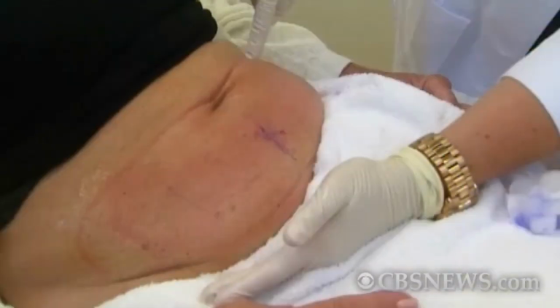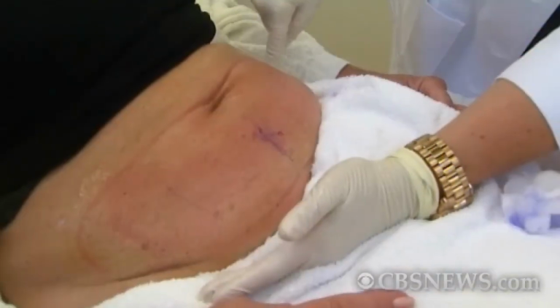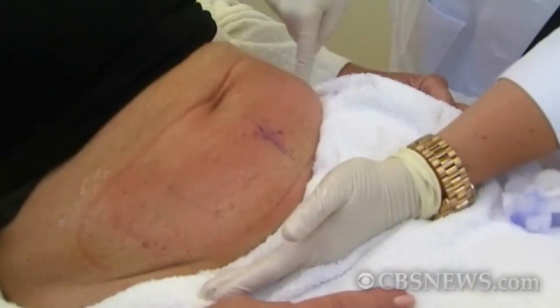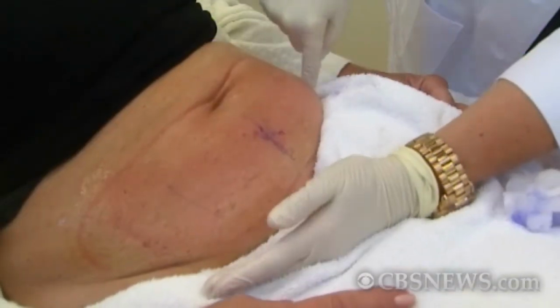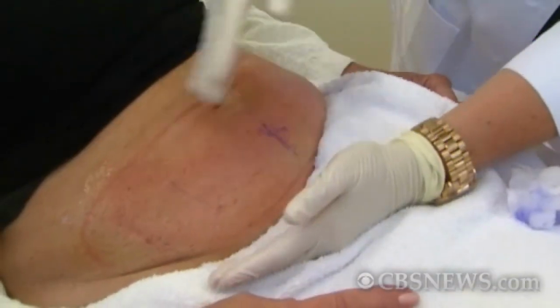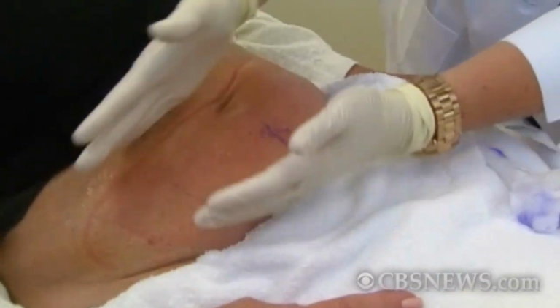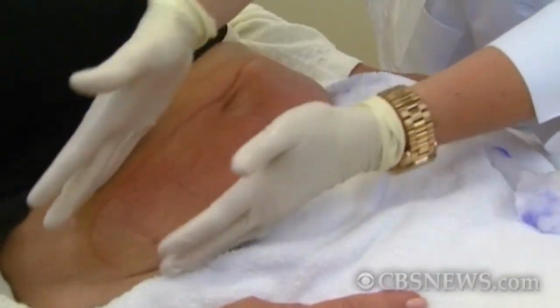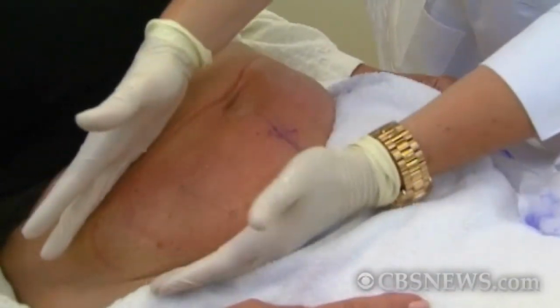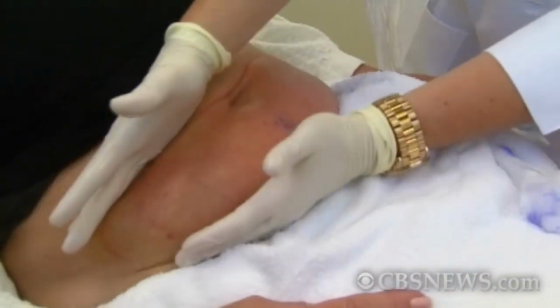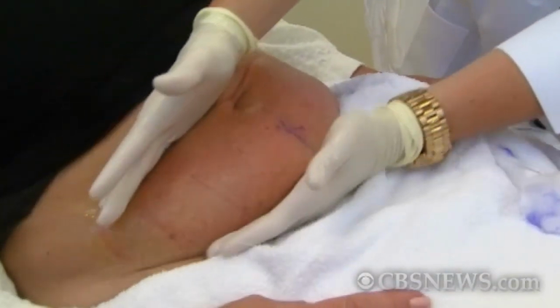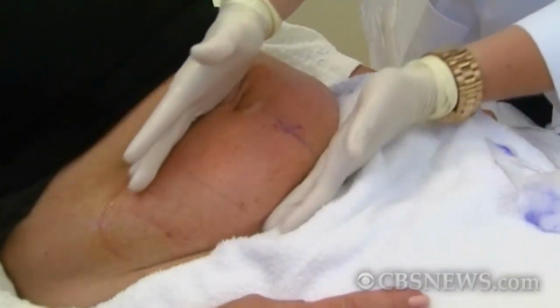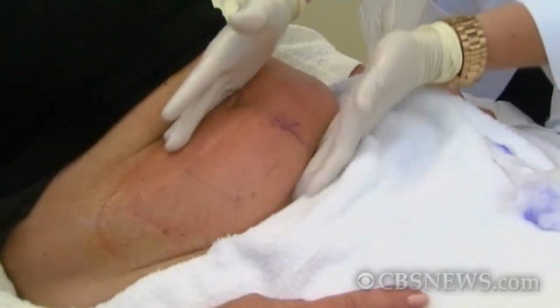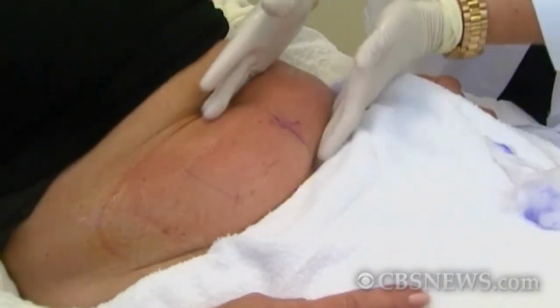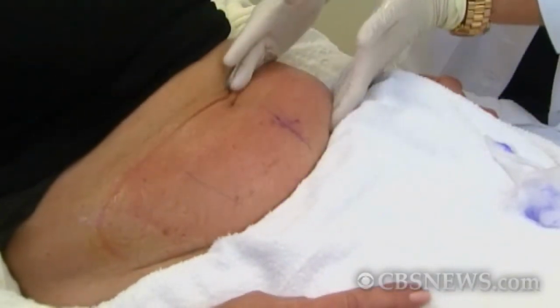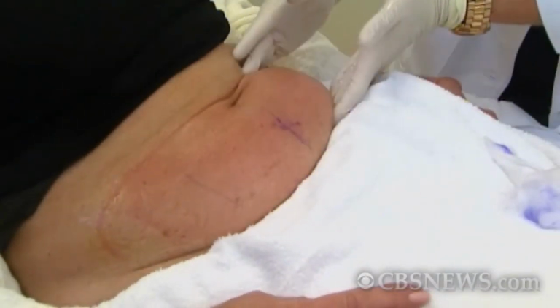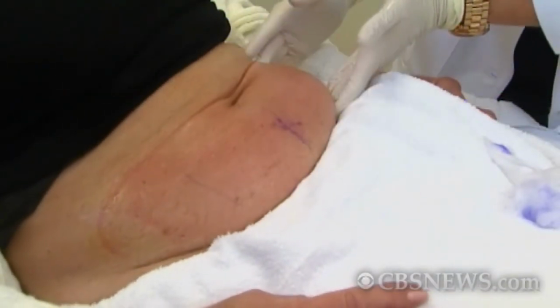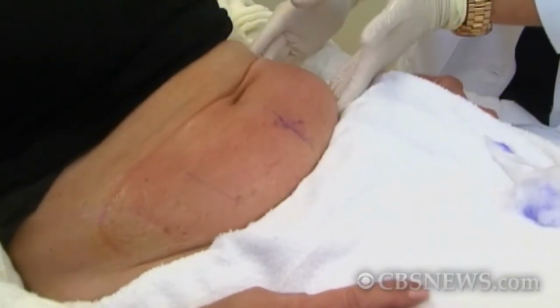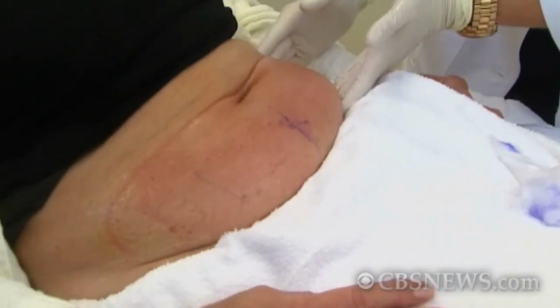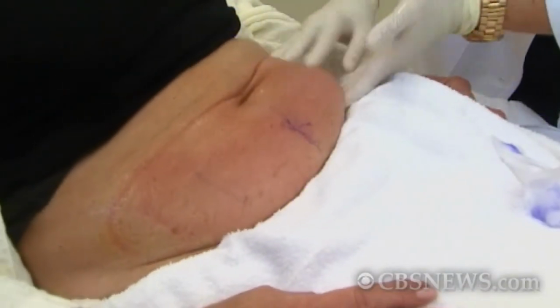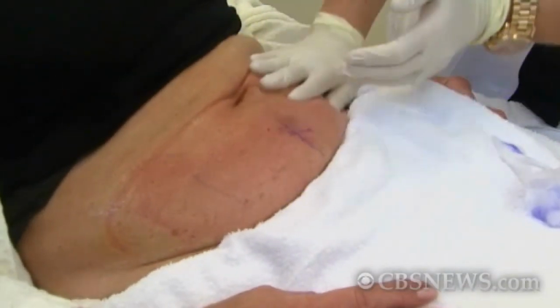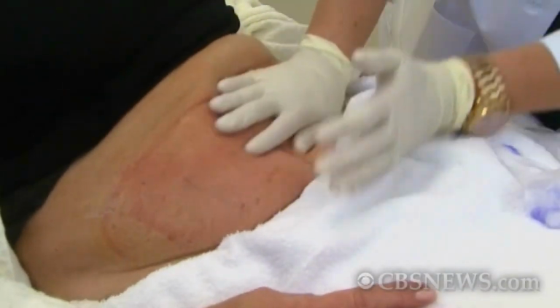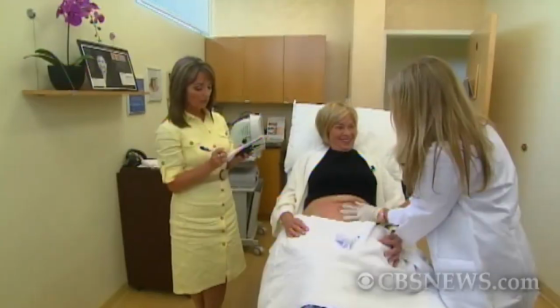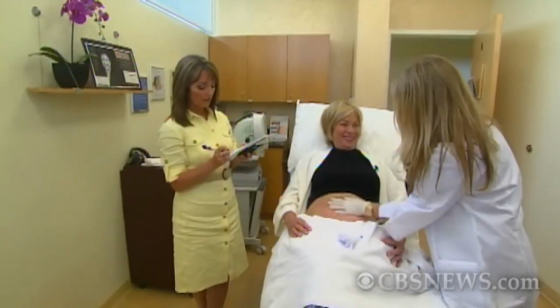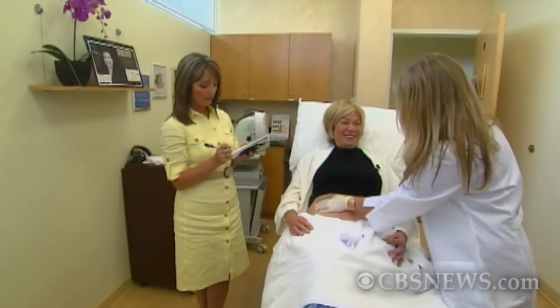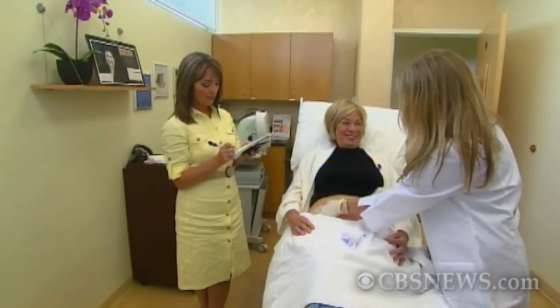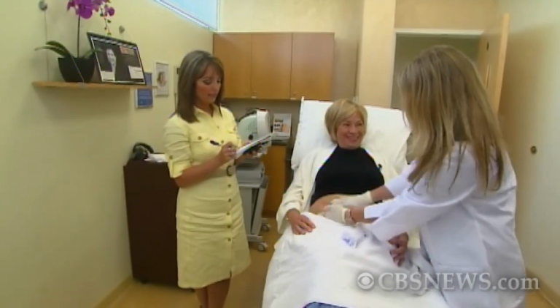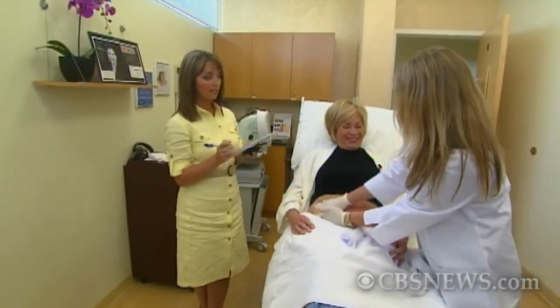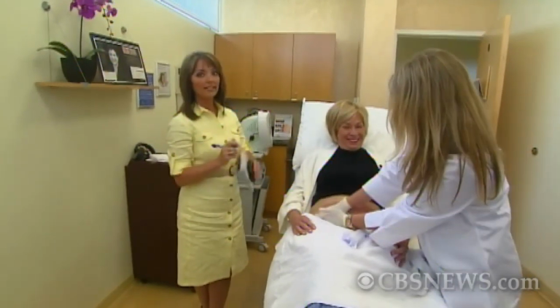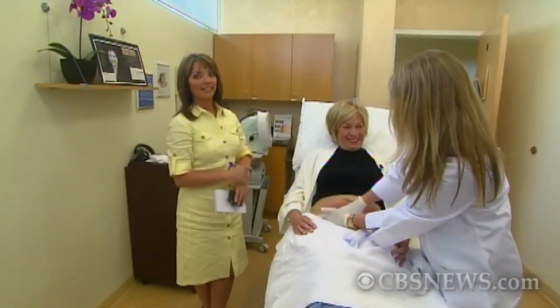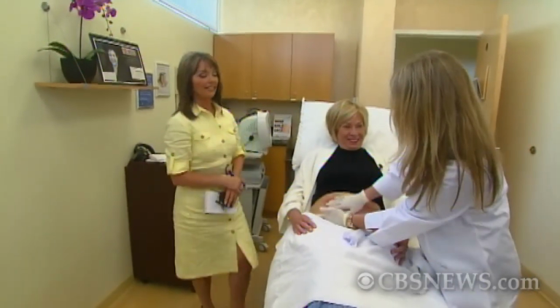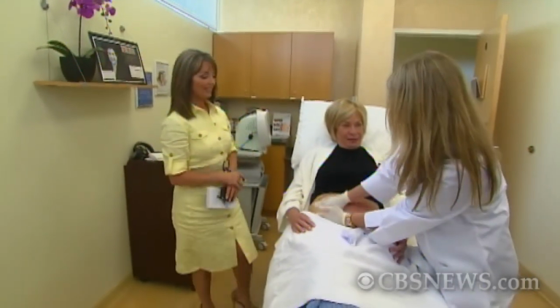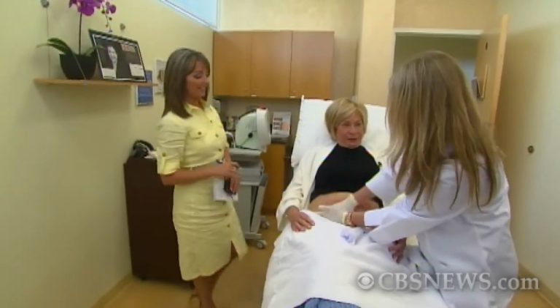The patient gradually and naturally eliminates the dead fat cells and sees the full result after about three months.